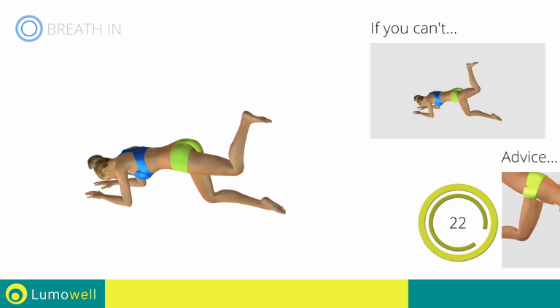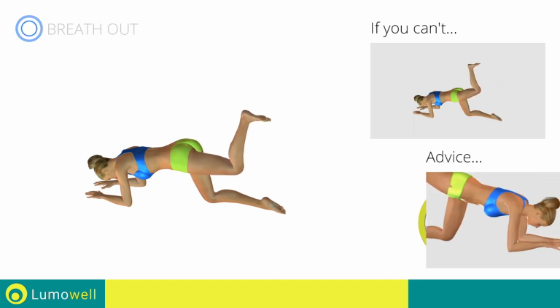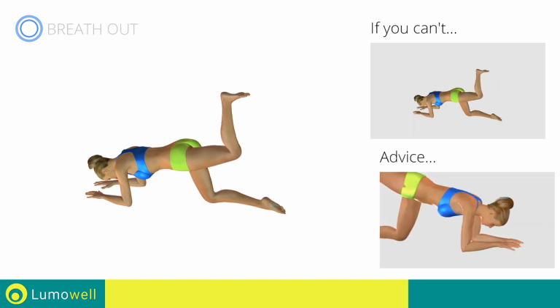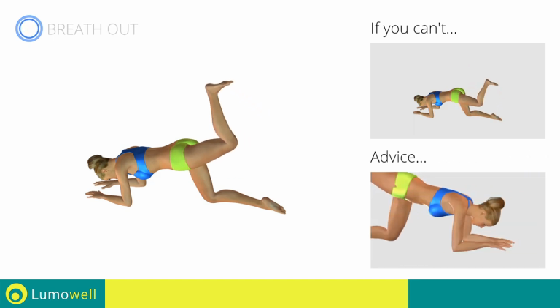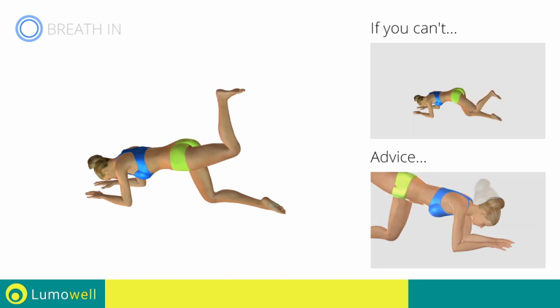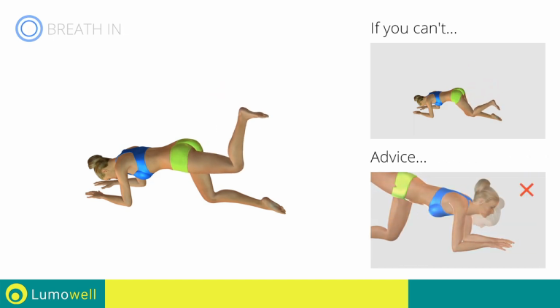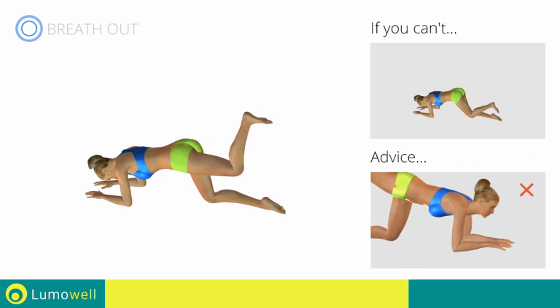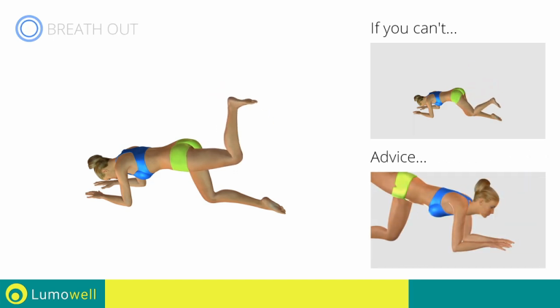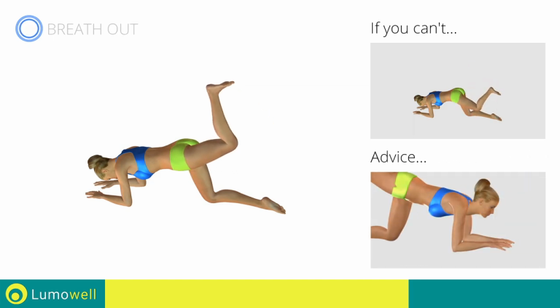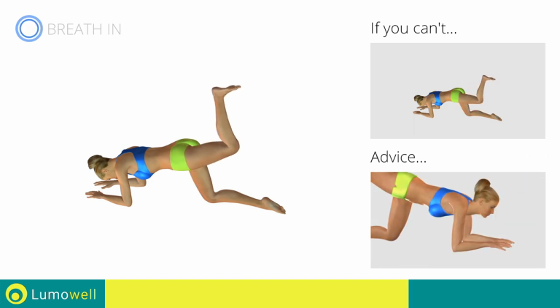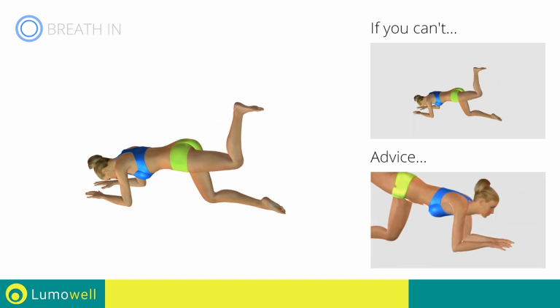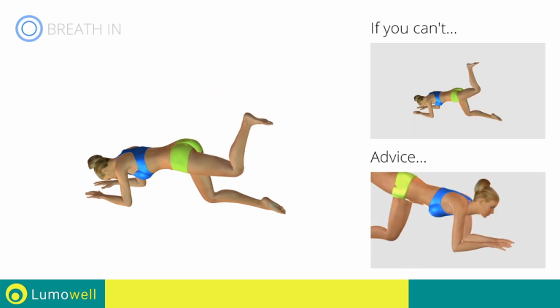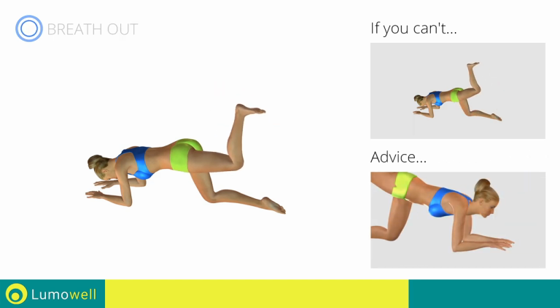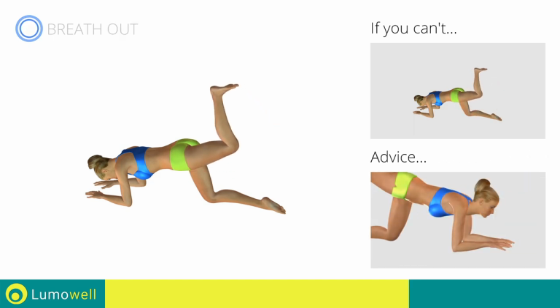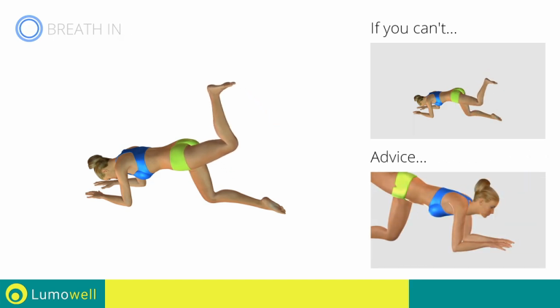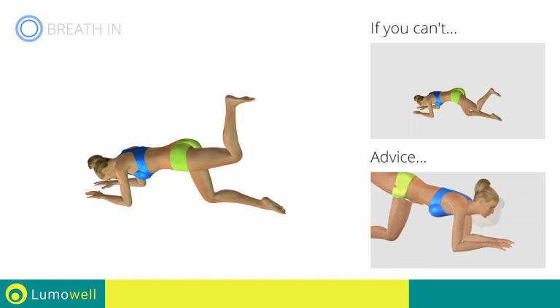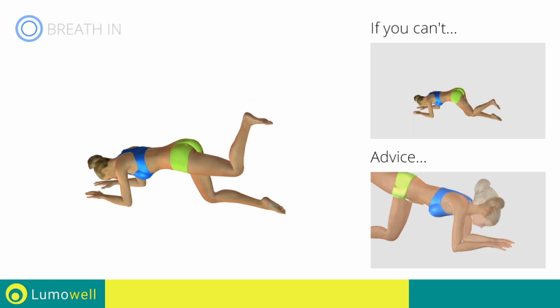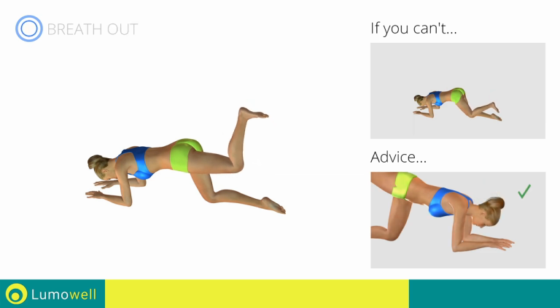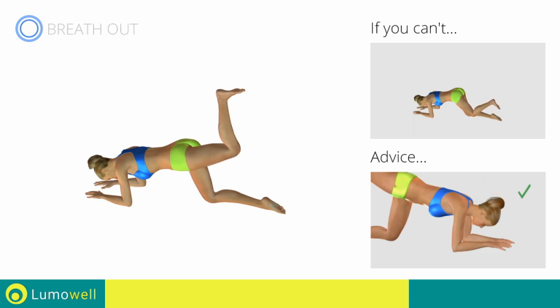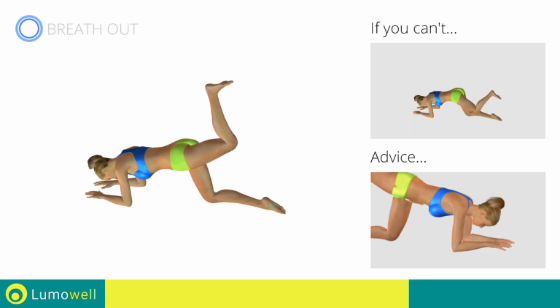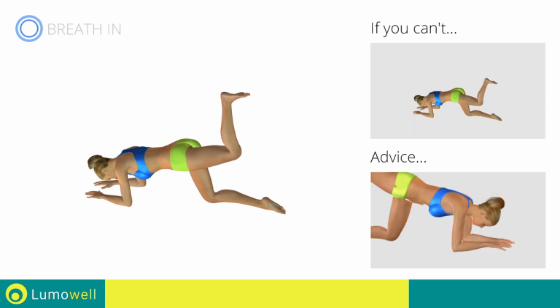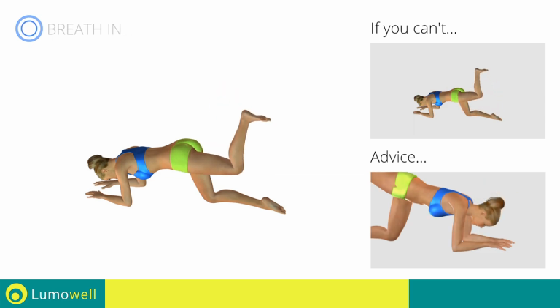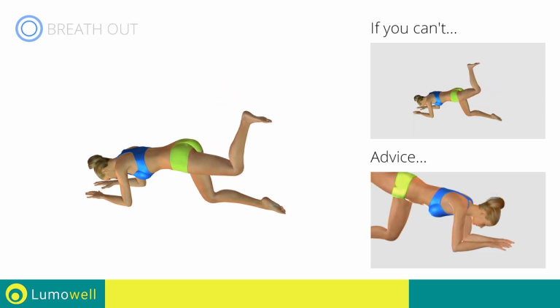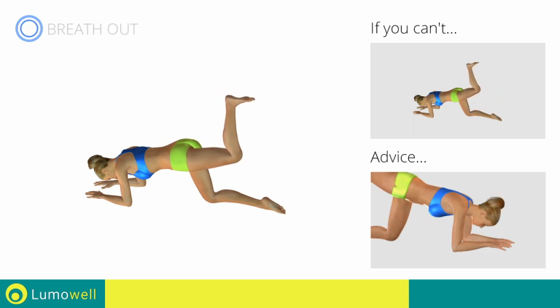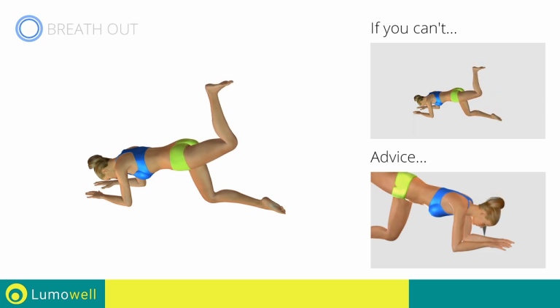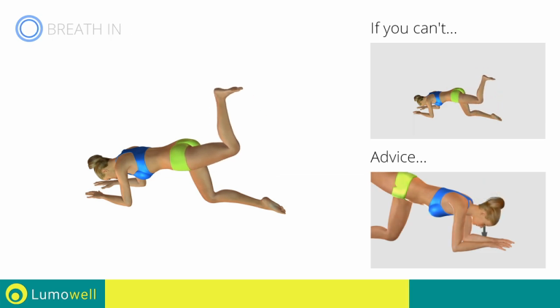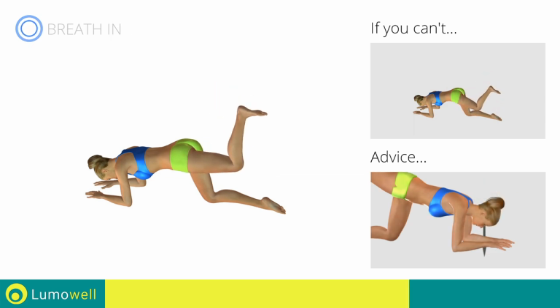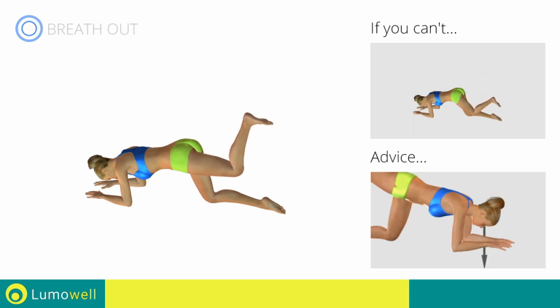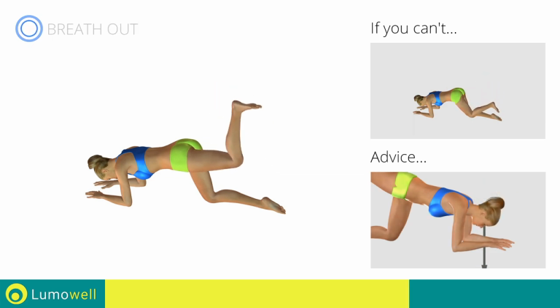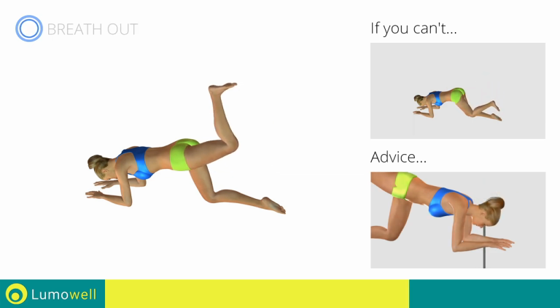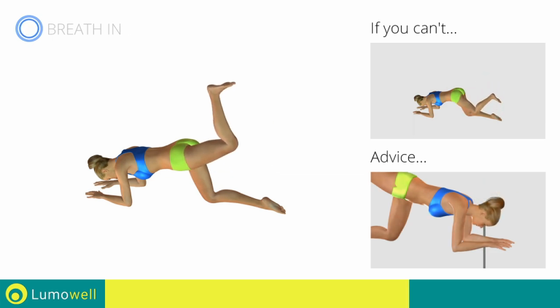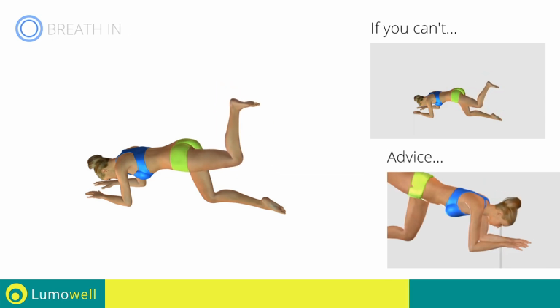Don't lift your head. Your neck should be in line with your back. Try staring at a fixed point on the floor.